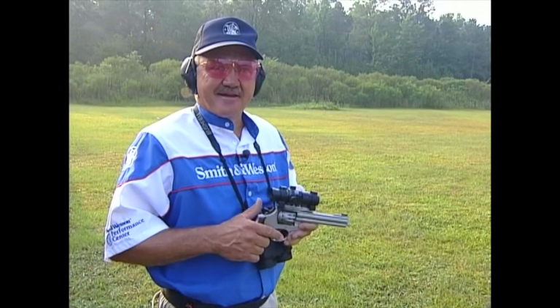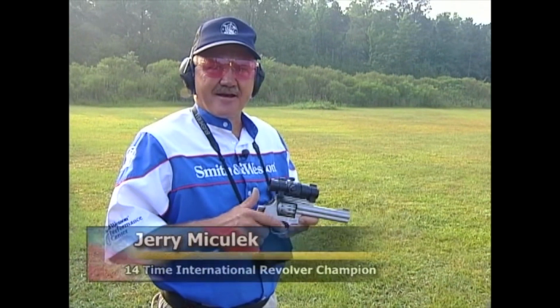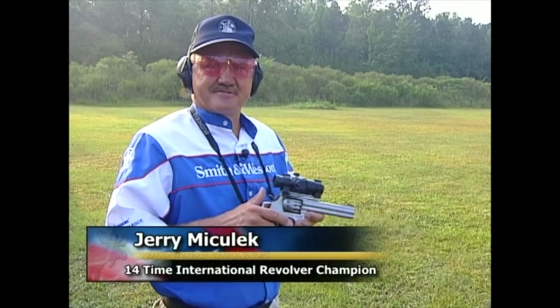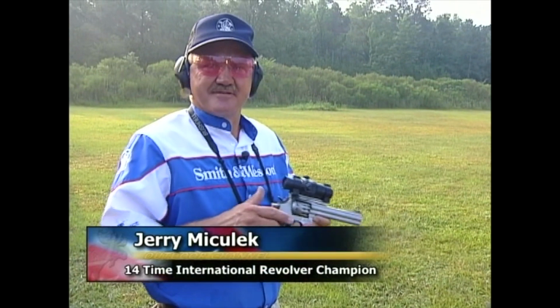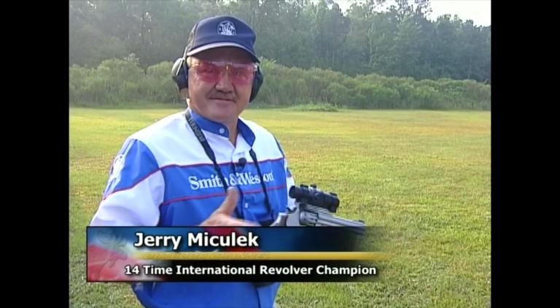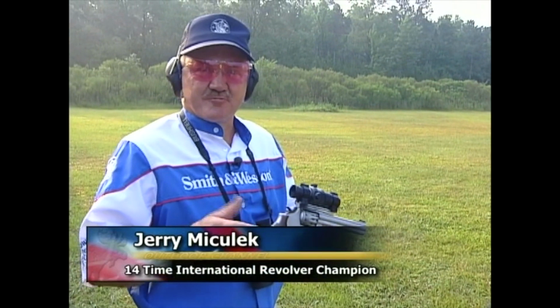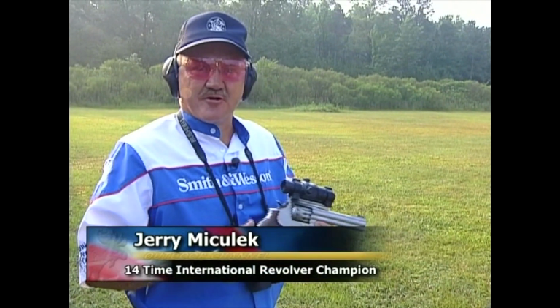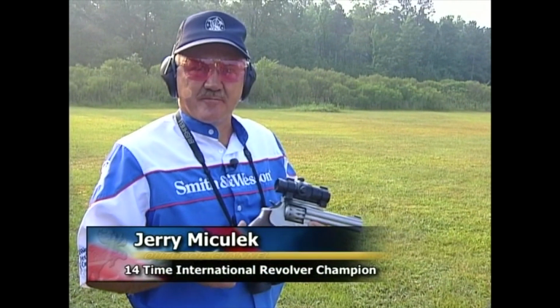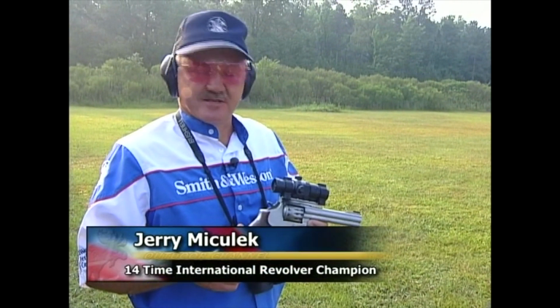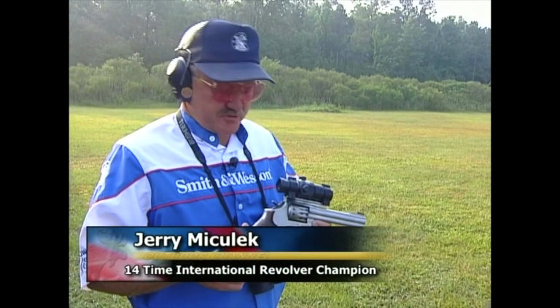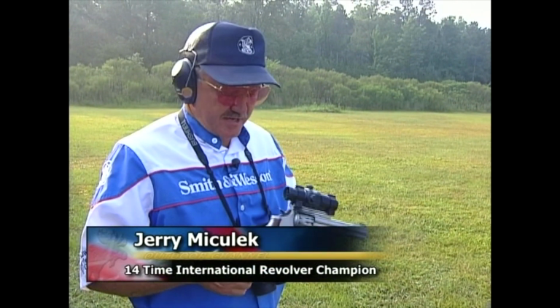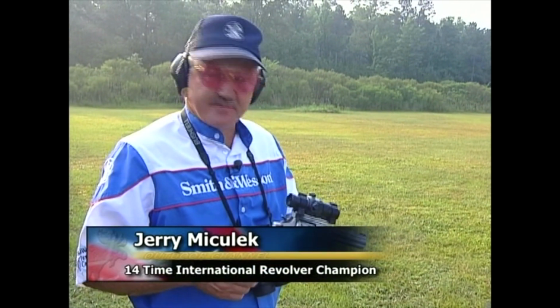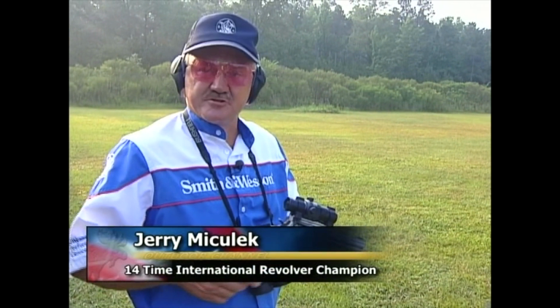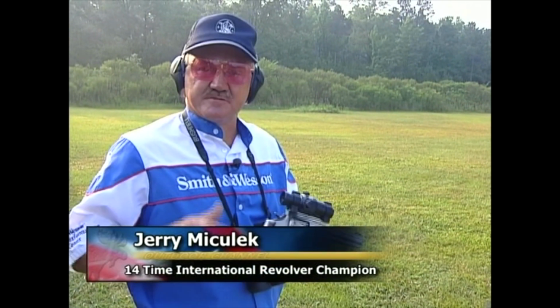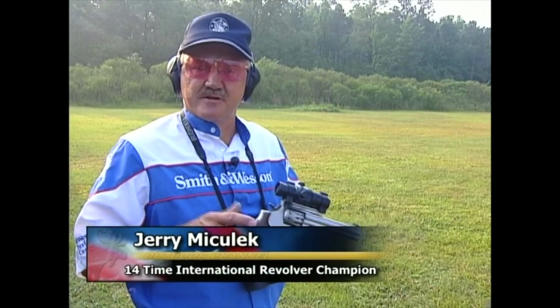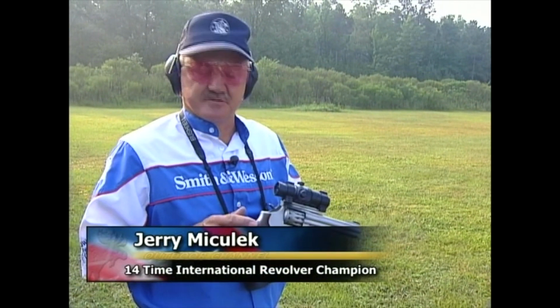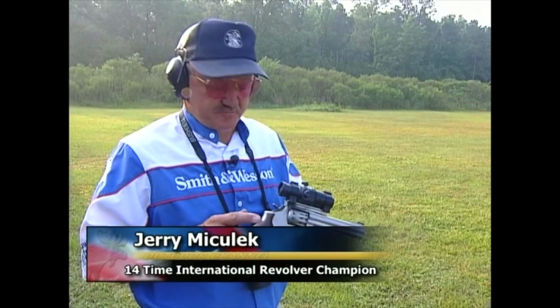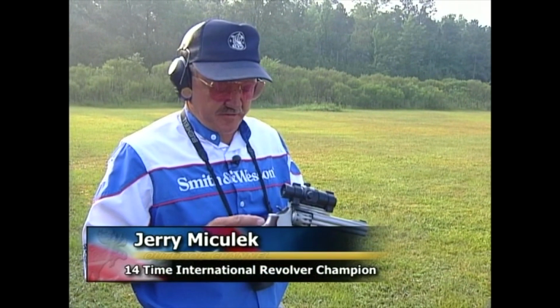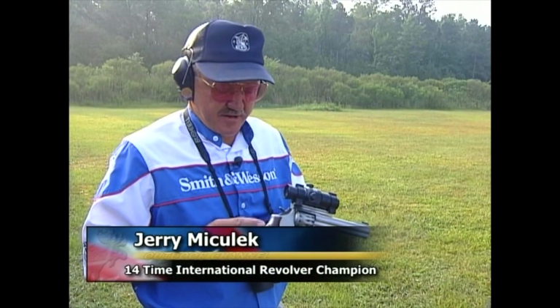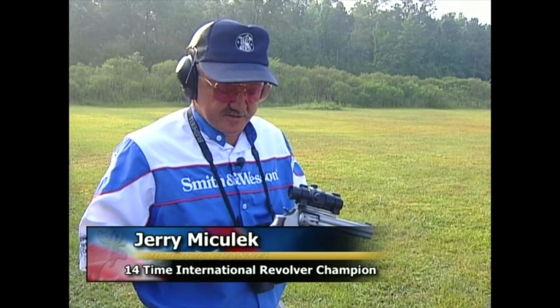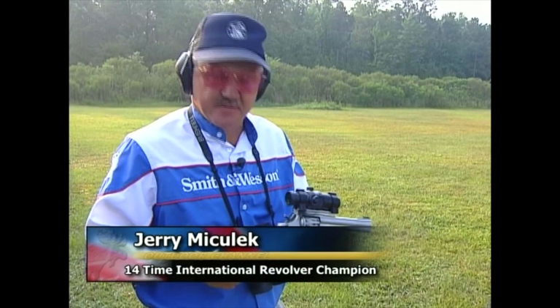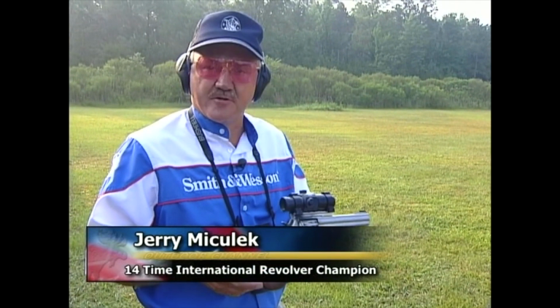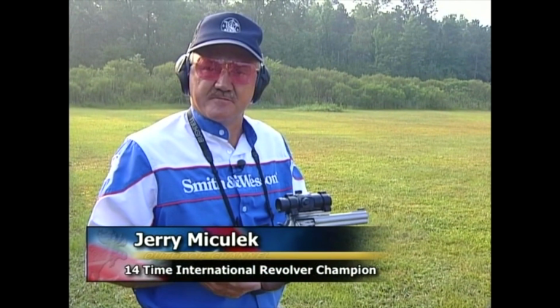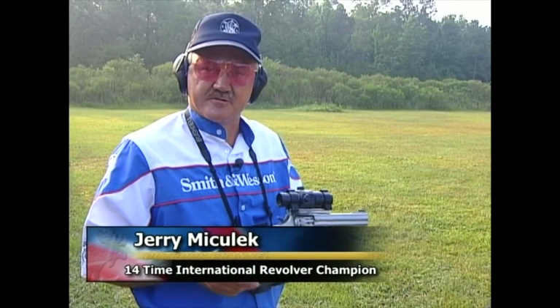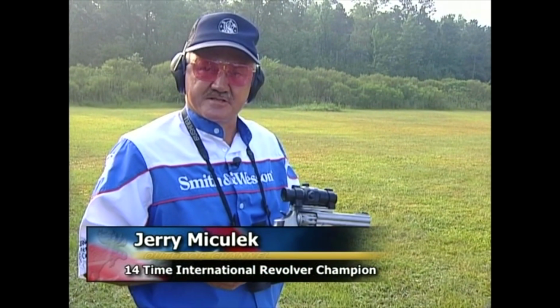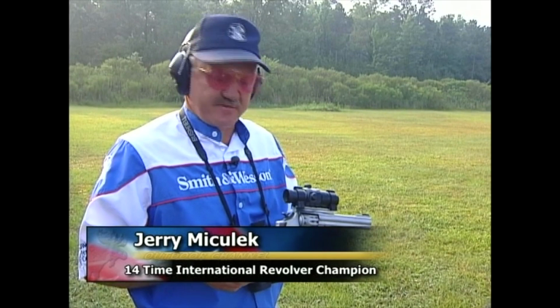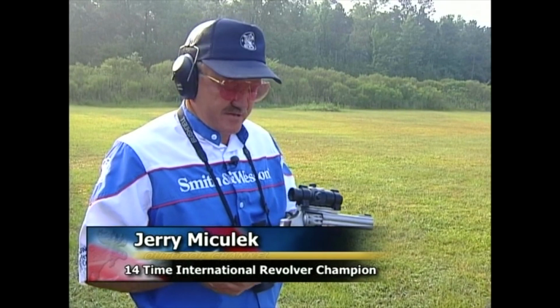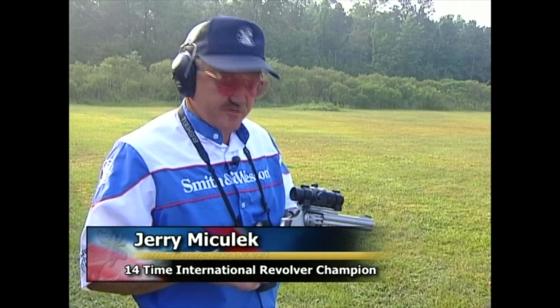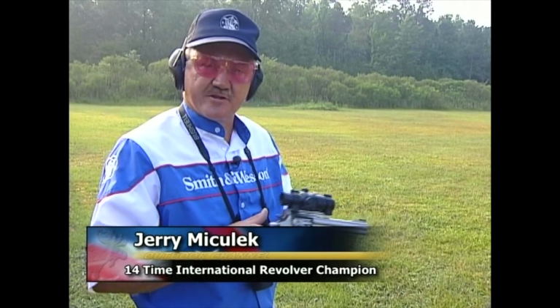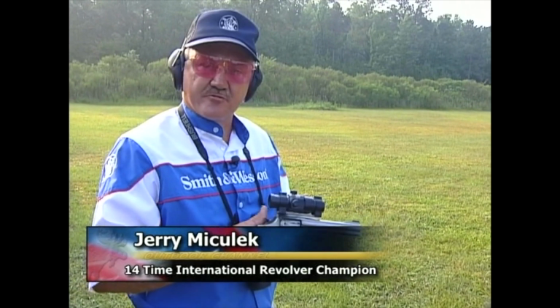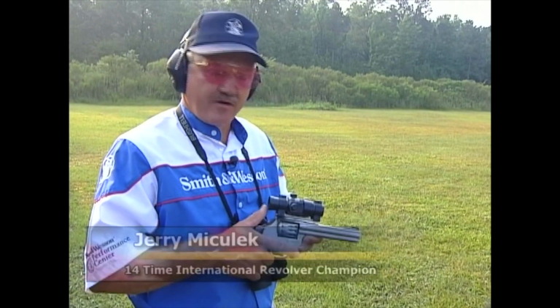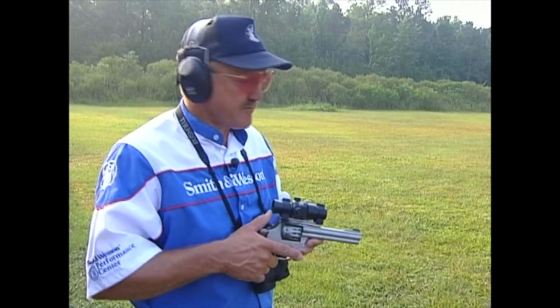Hey guys, this week on Impossible Shots, I'm going to shoot some balloons with a Smith & Wesson Model 617 22 revolver.